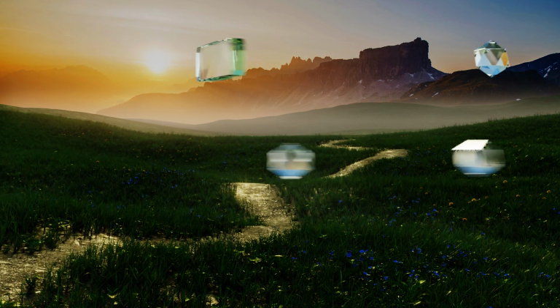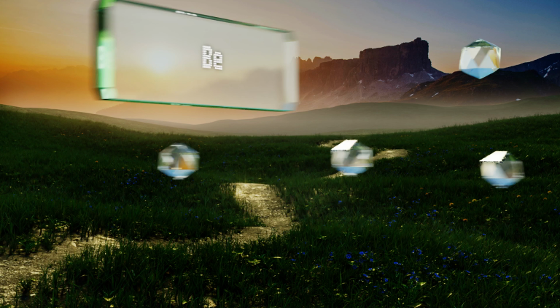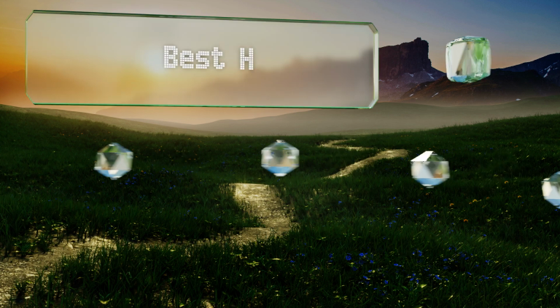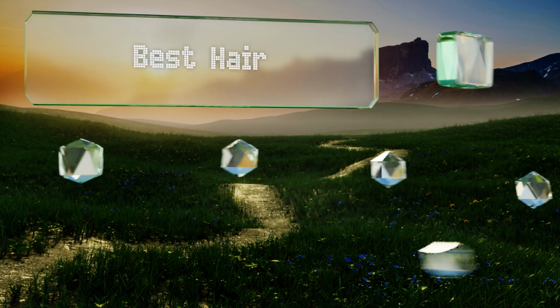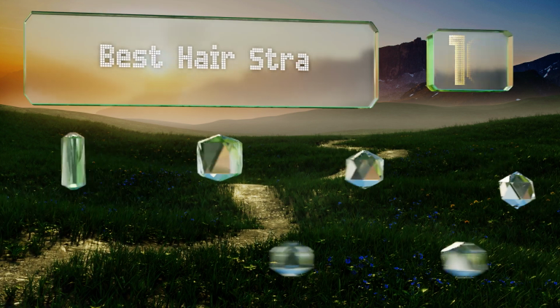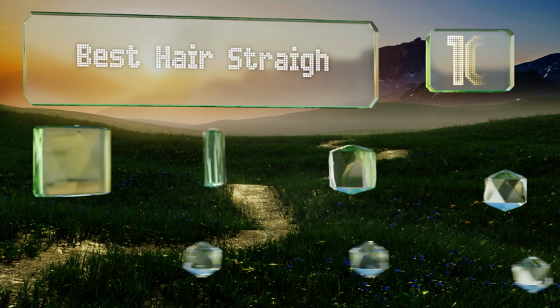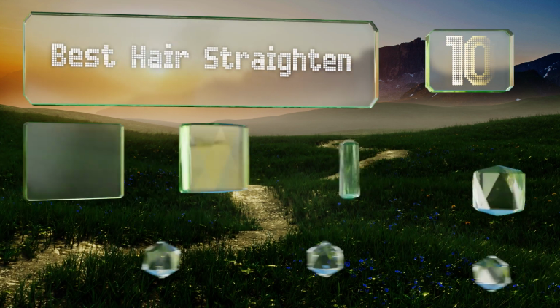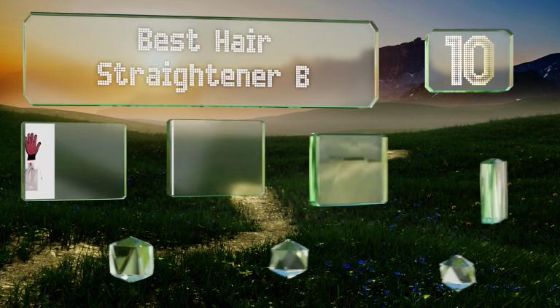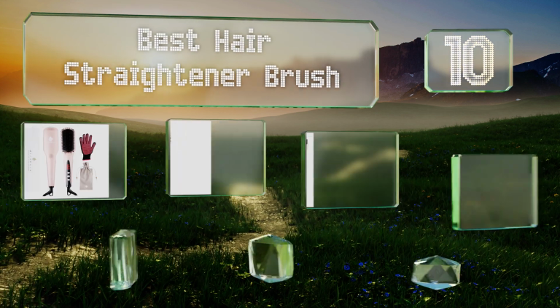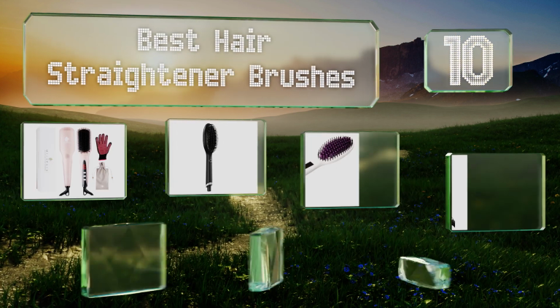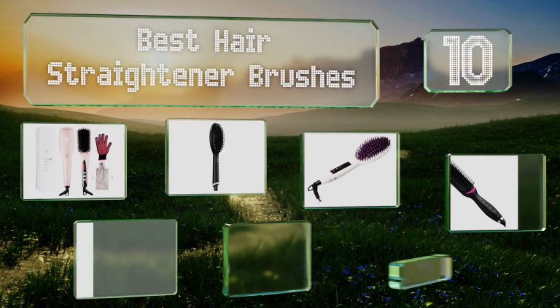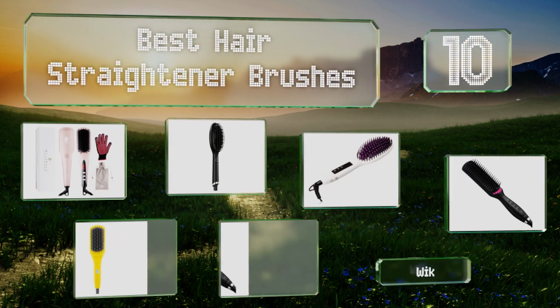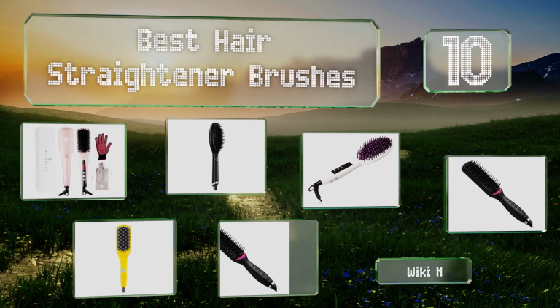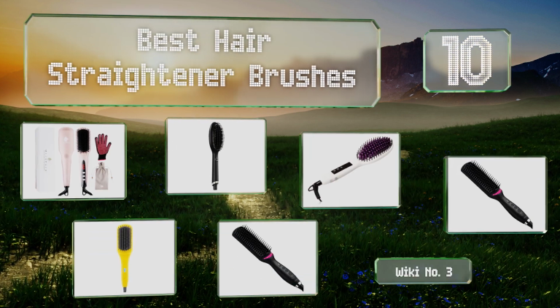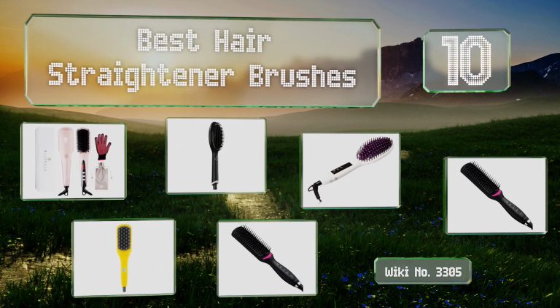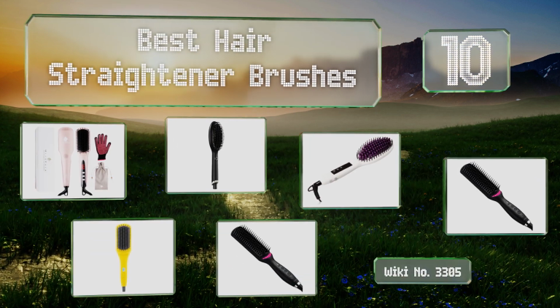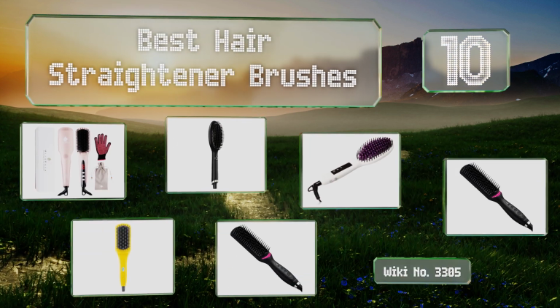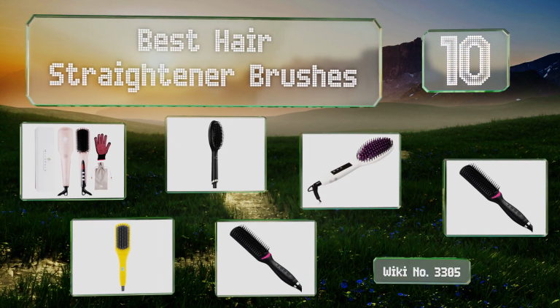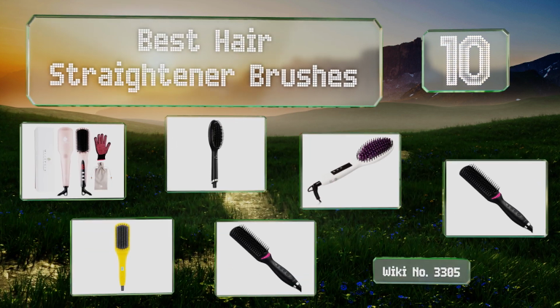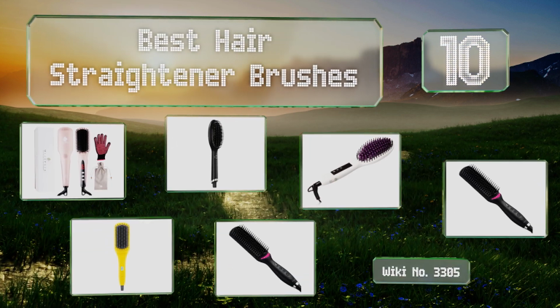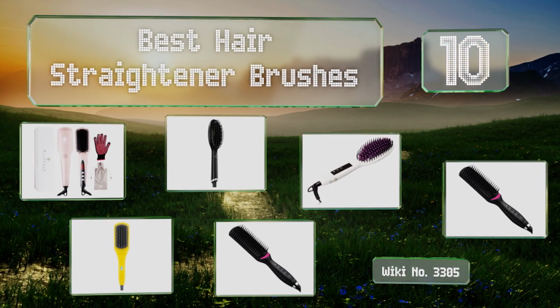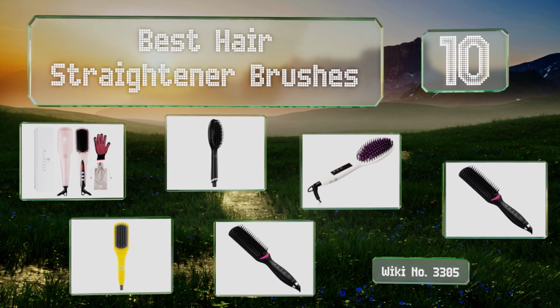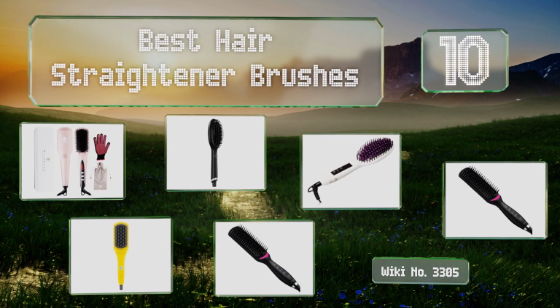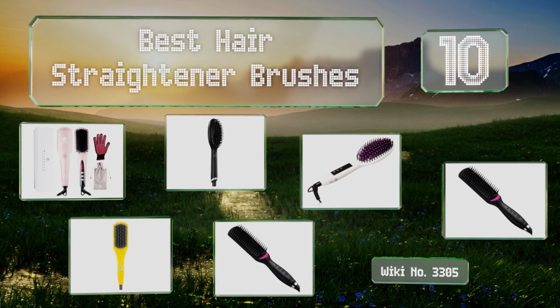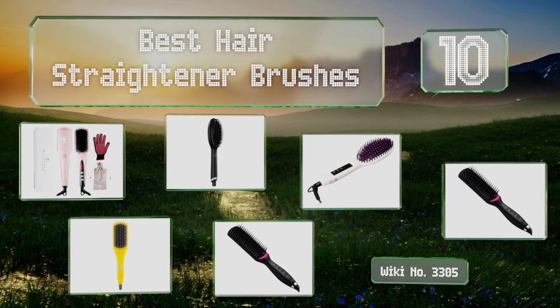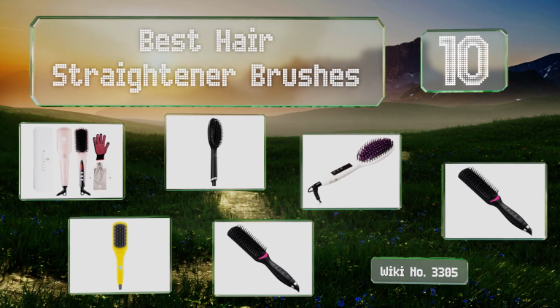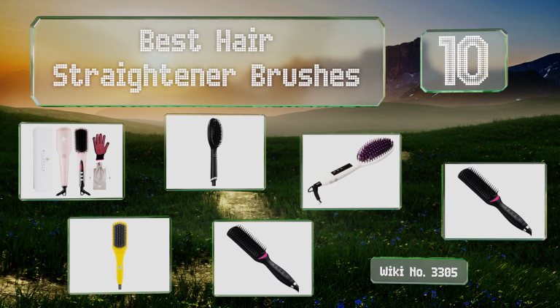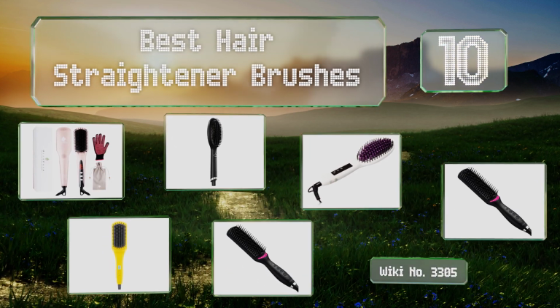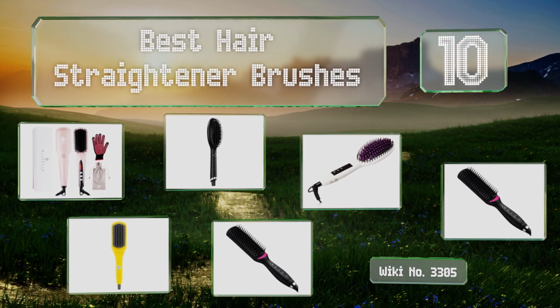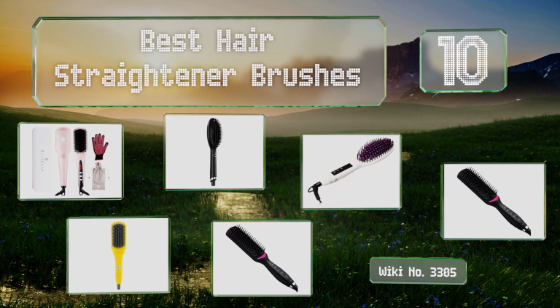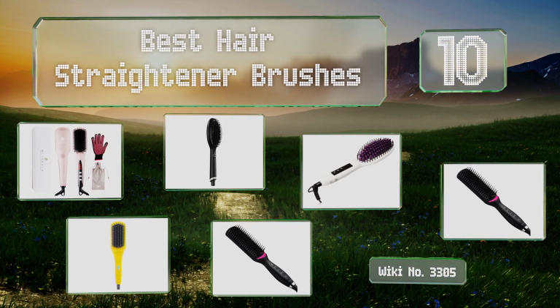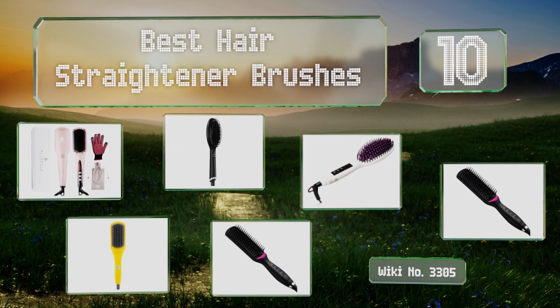EasyVid presents the 10 best hair straightener brushes. Let's get started with the list.